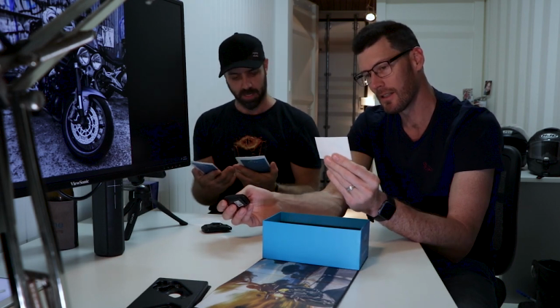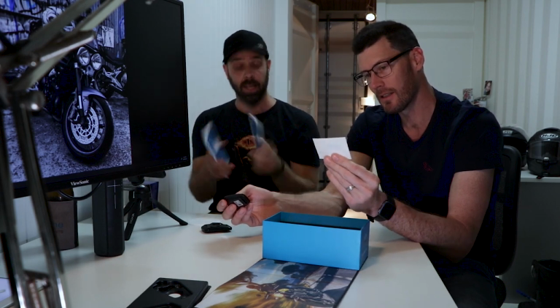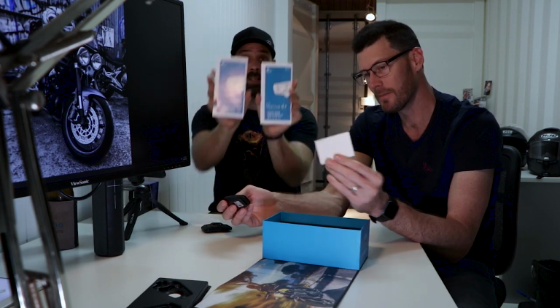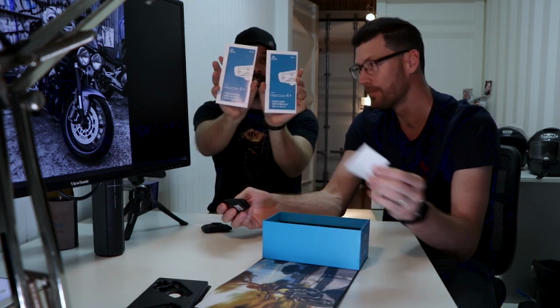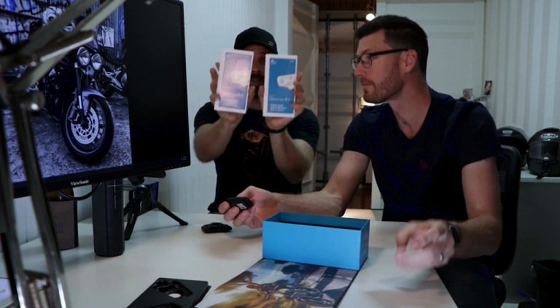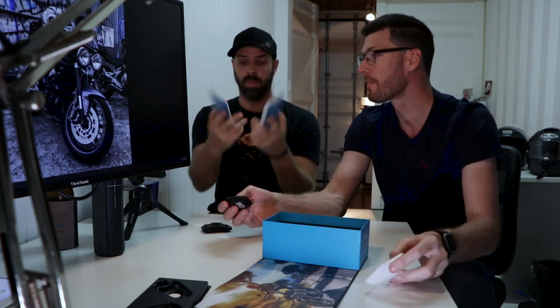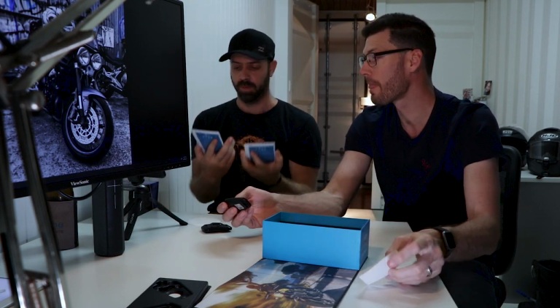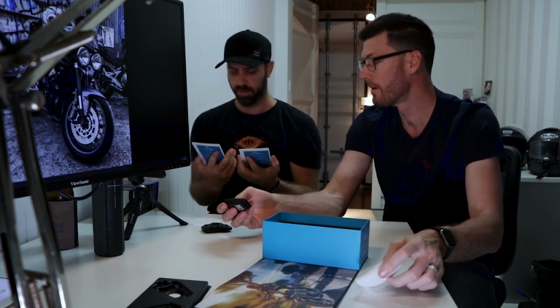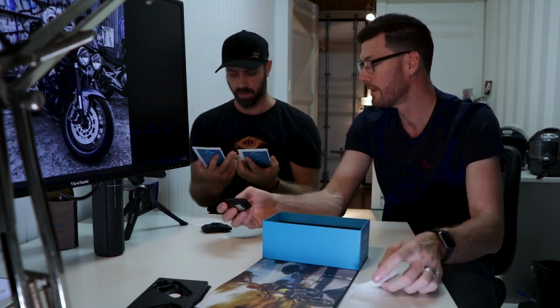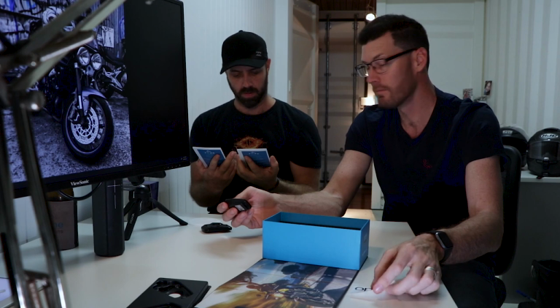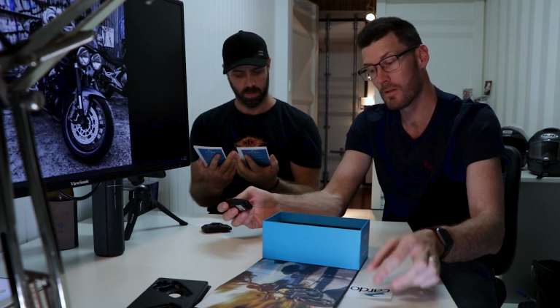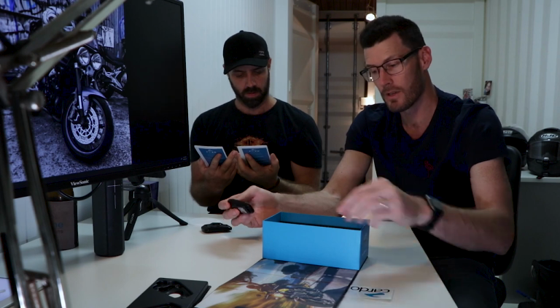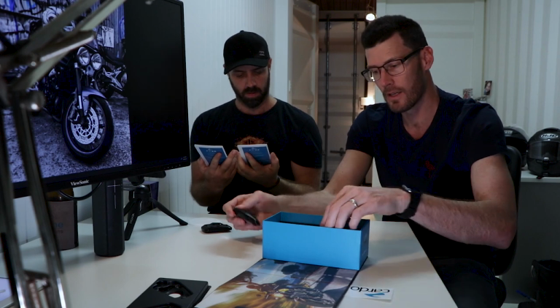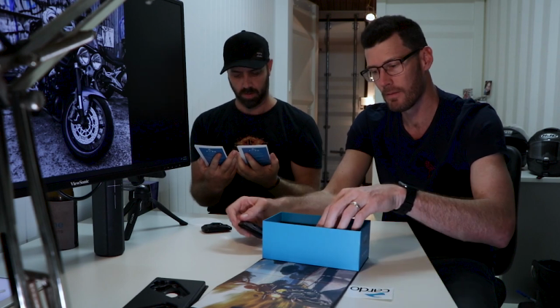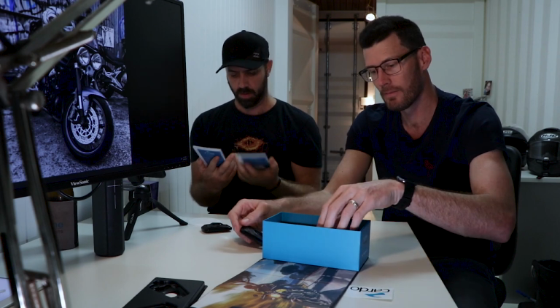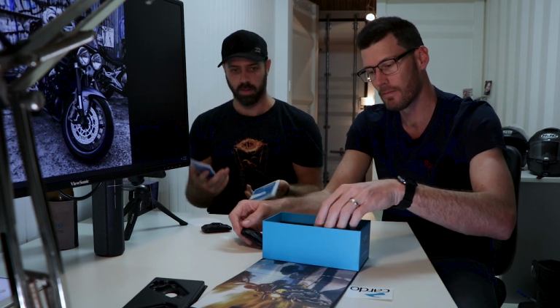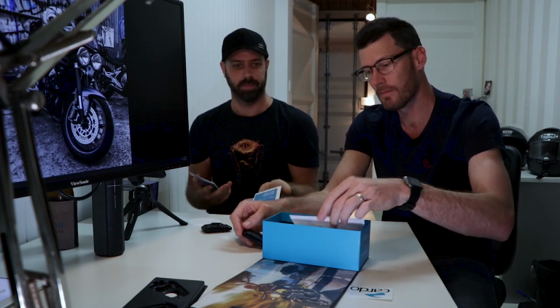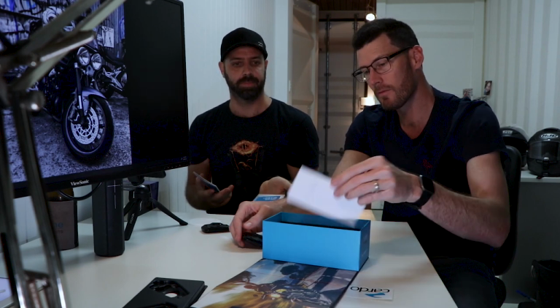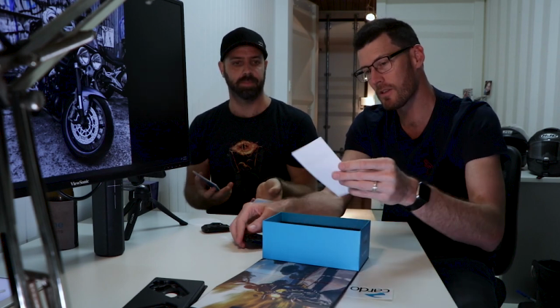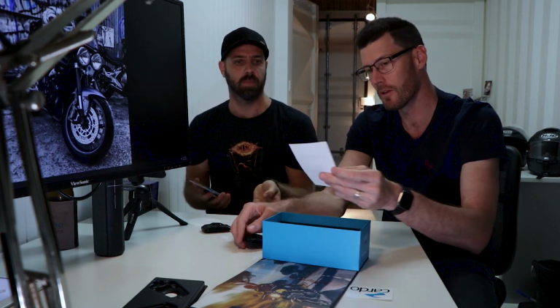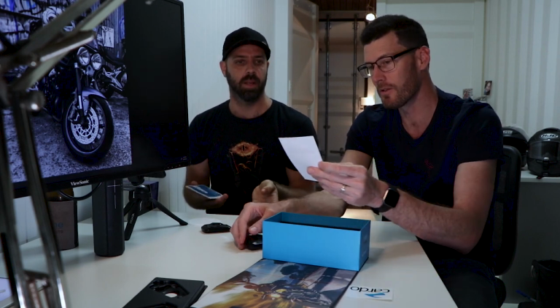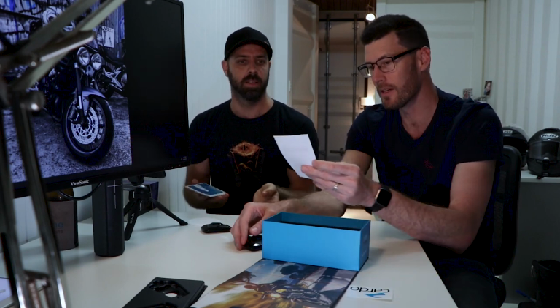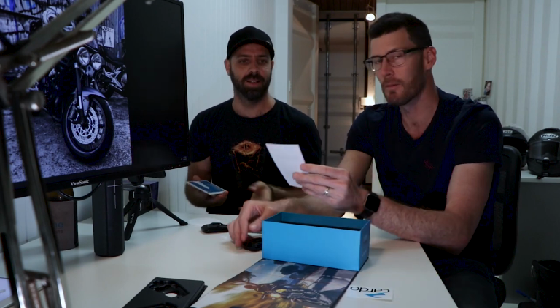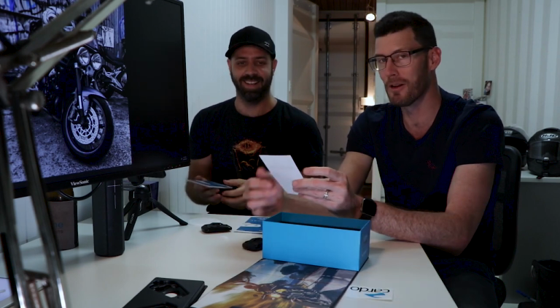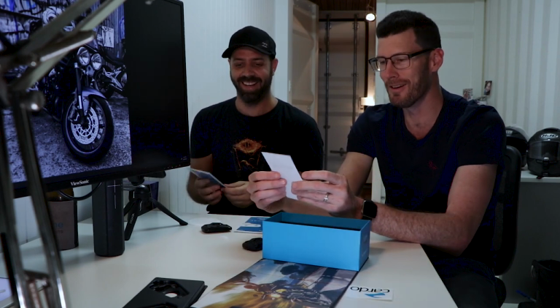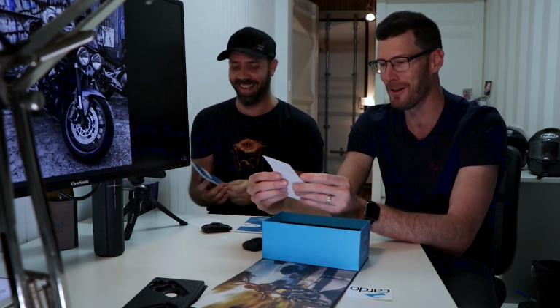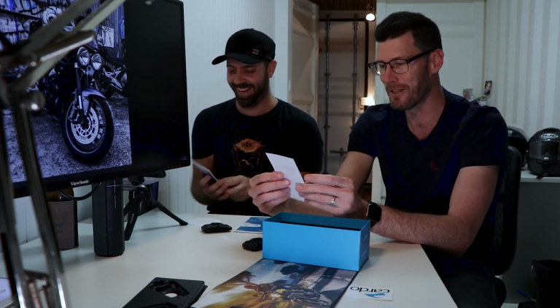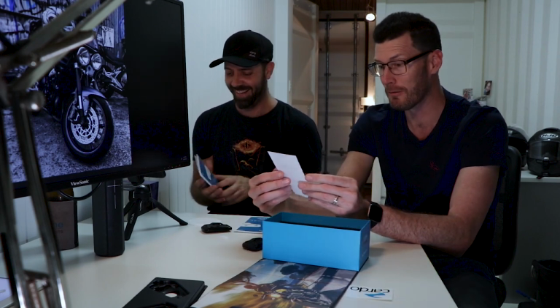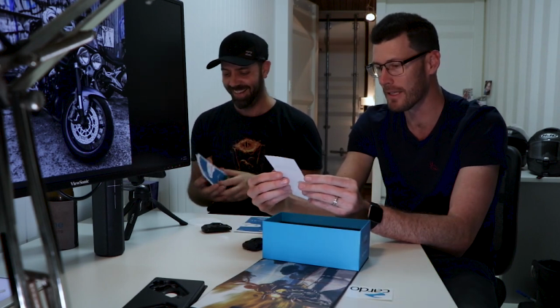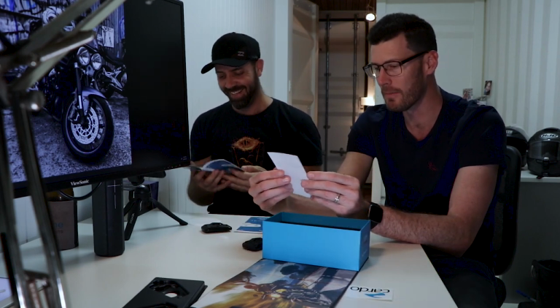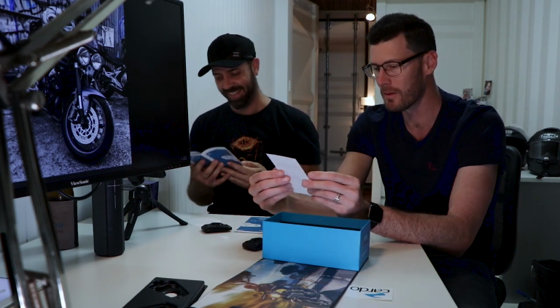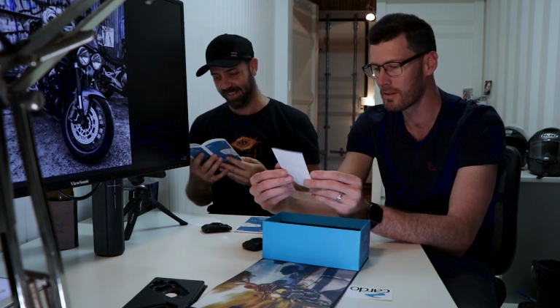At least they give you two manuals. That's always handy — for someone else to read. We don't really read the manuals.